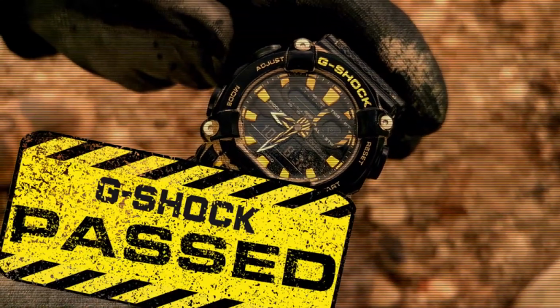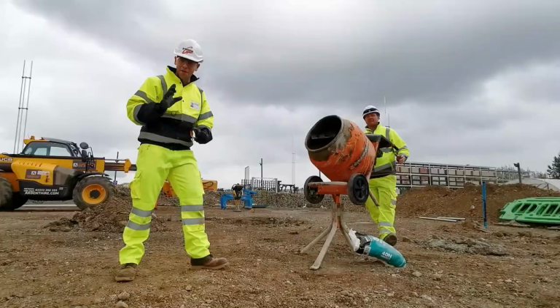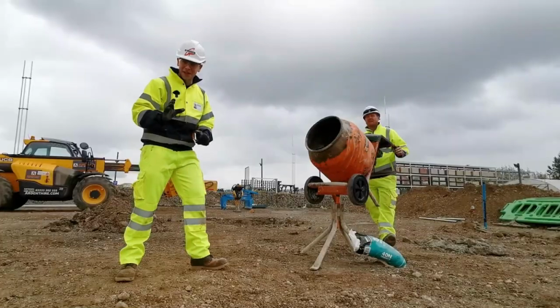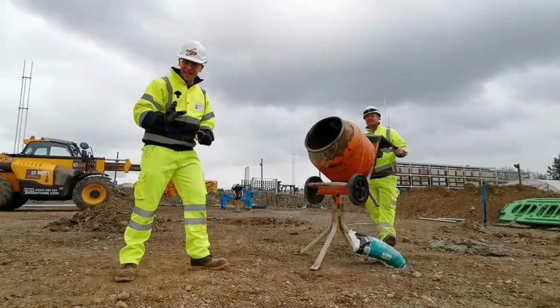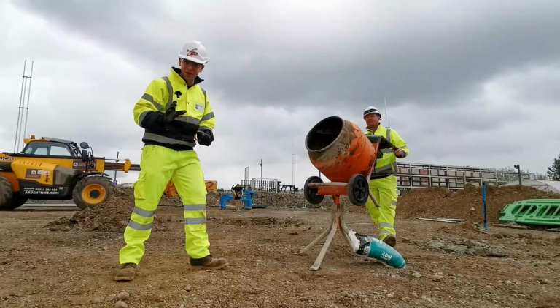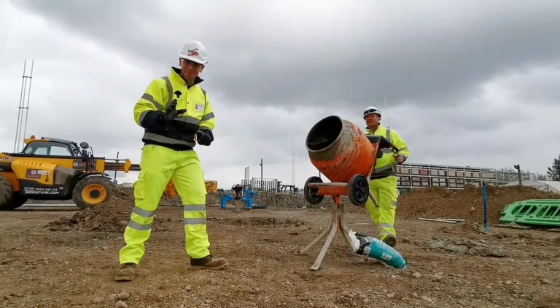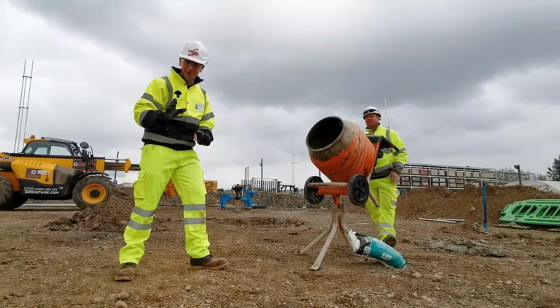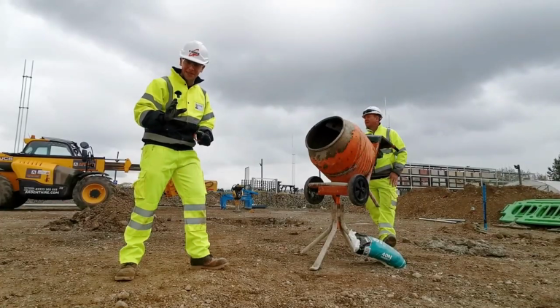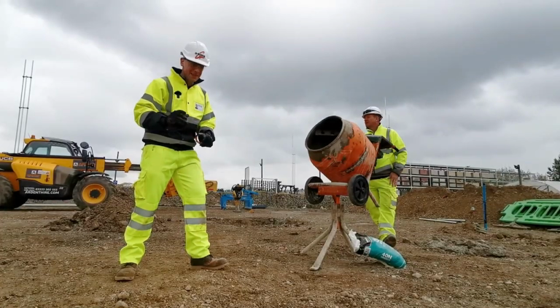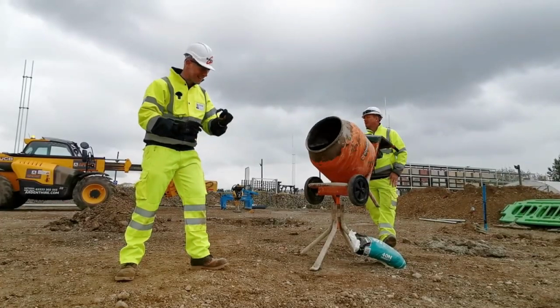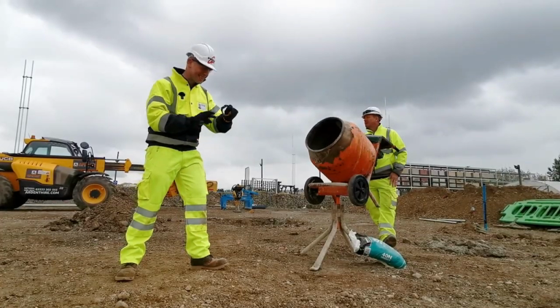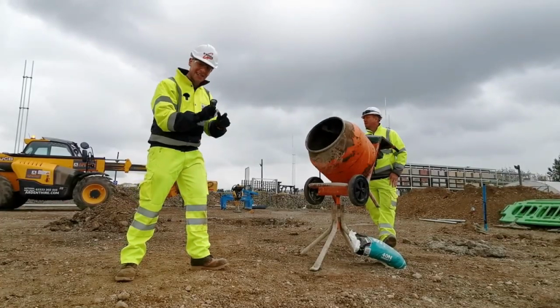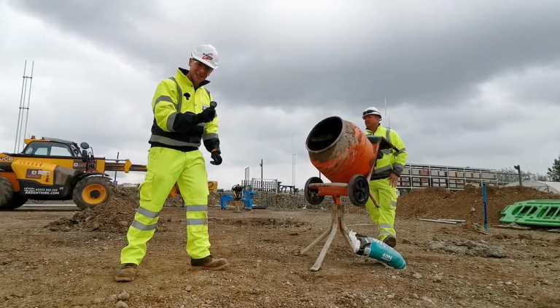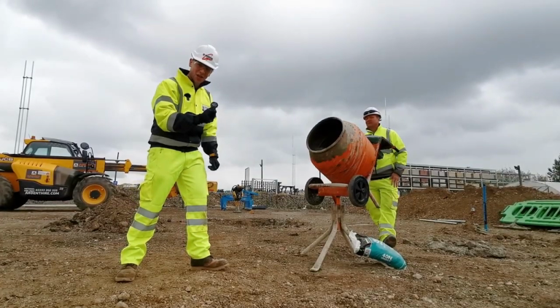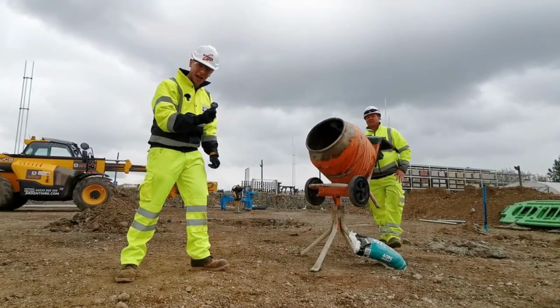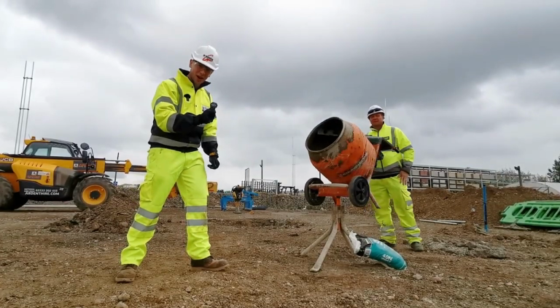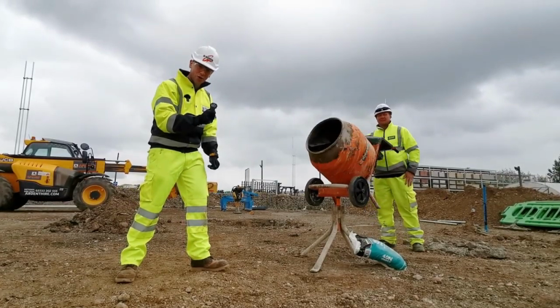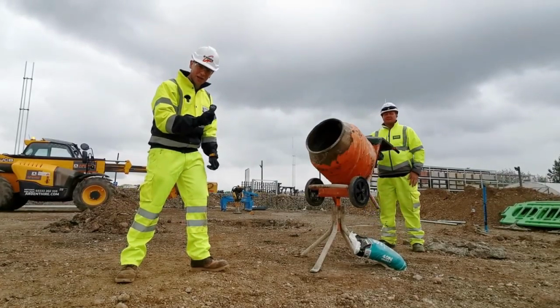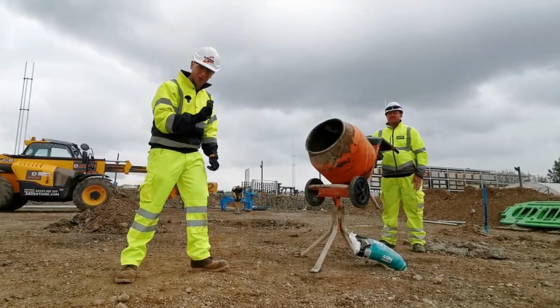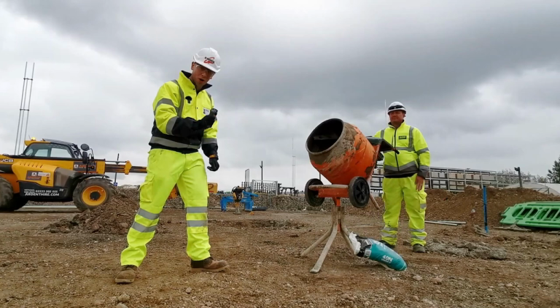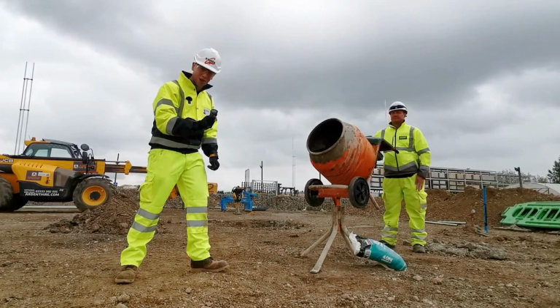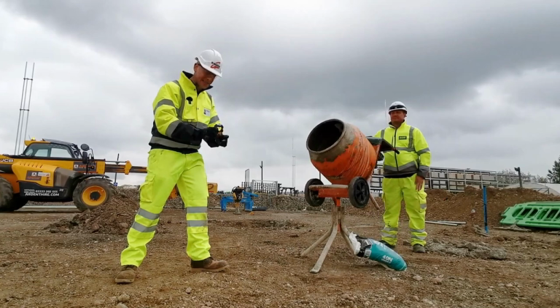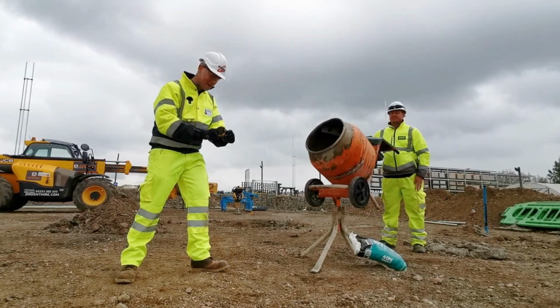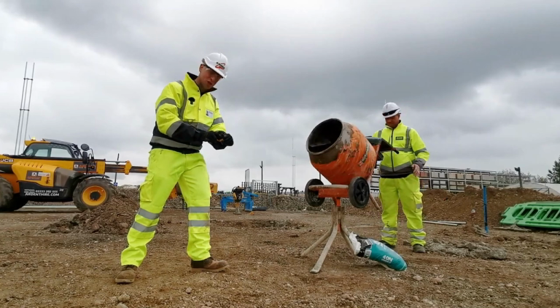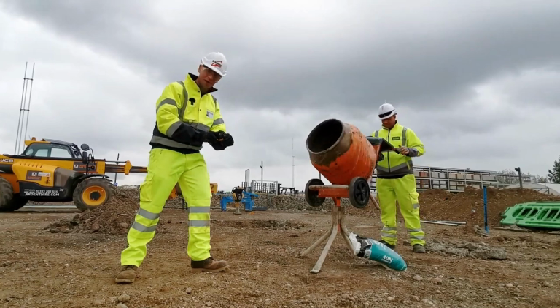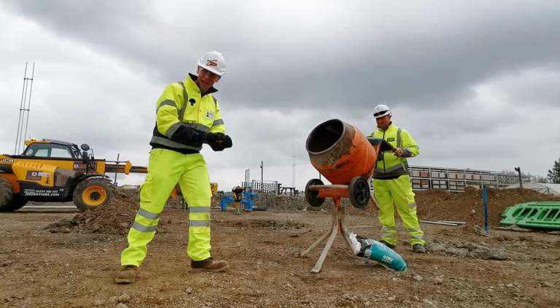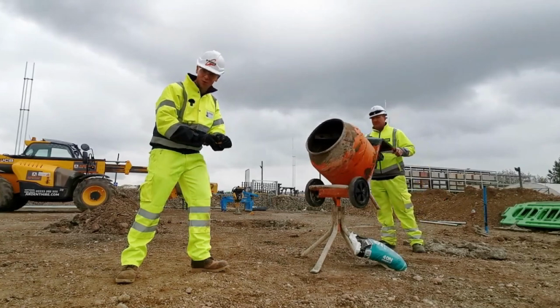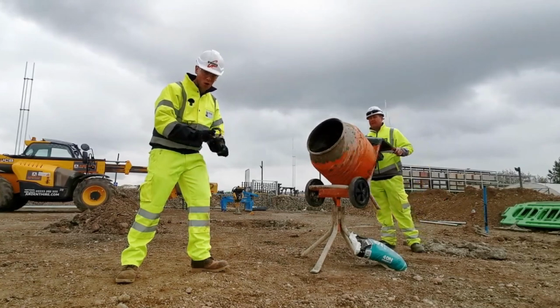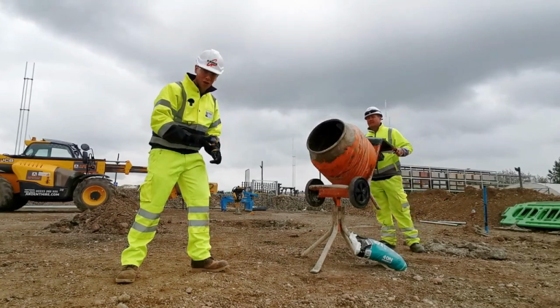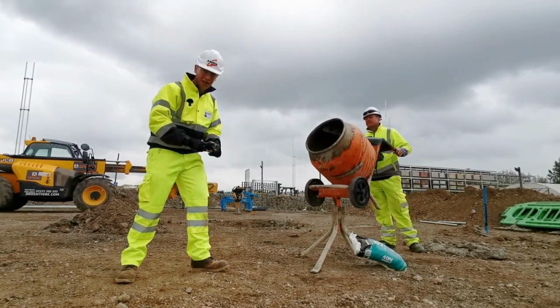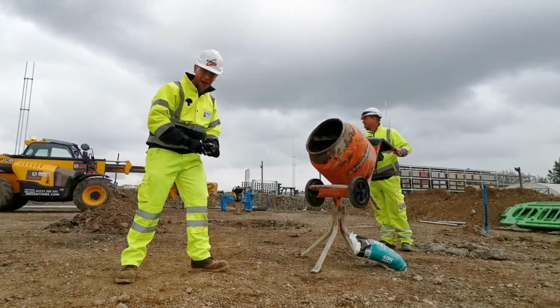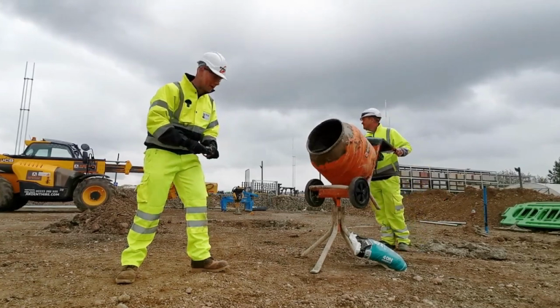A further test of its impact resistance is to set the GA-900 into some concrete and see if we can smash it out with a jackhammer.